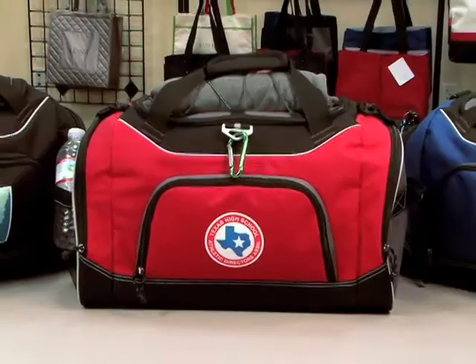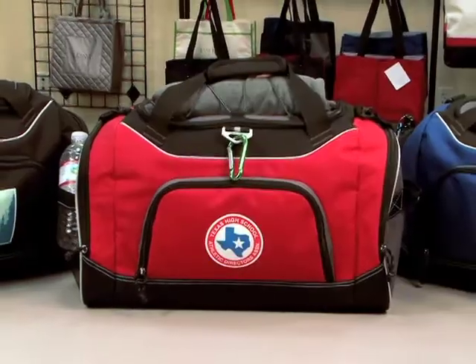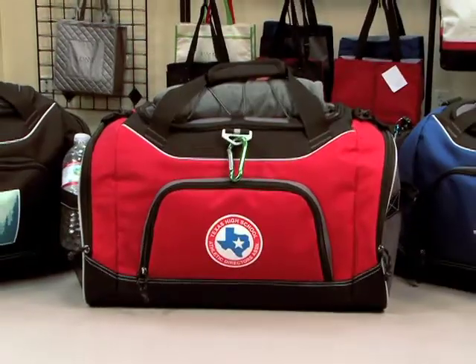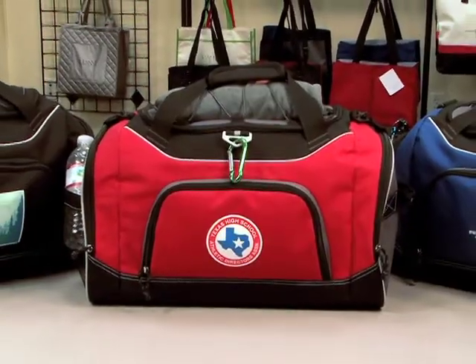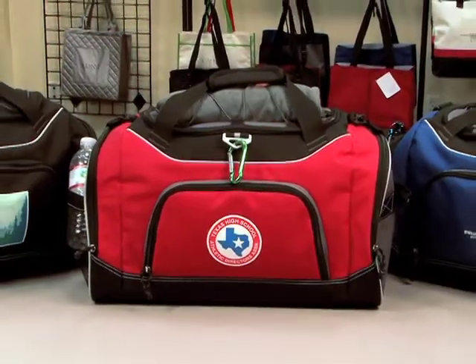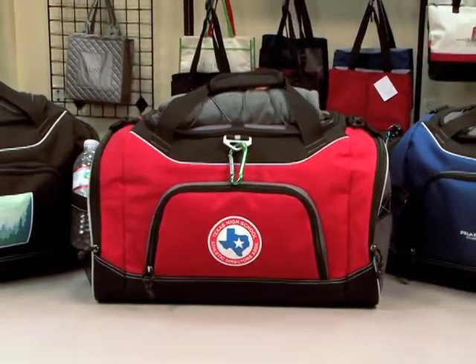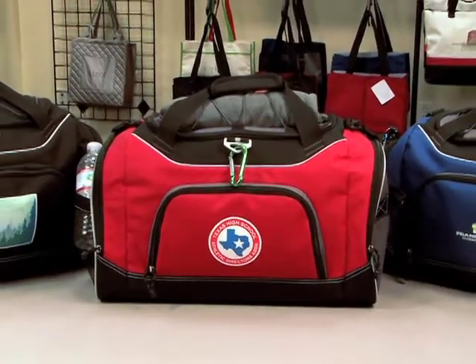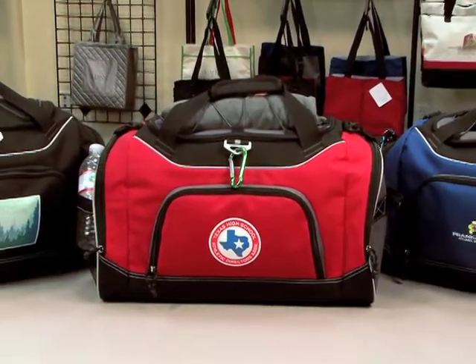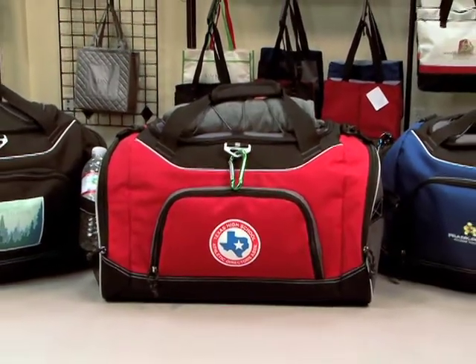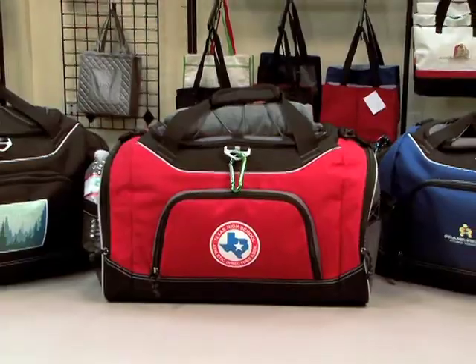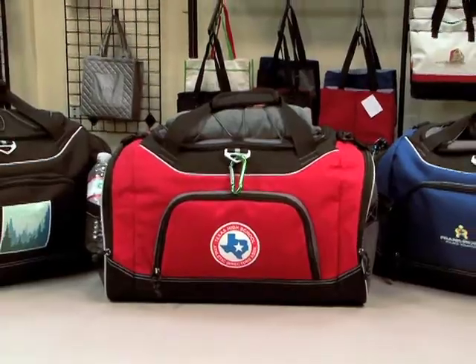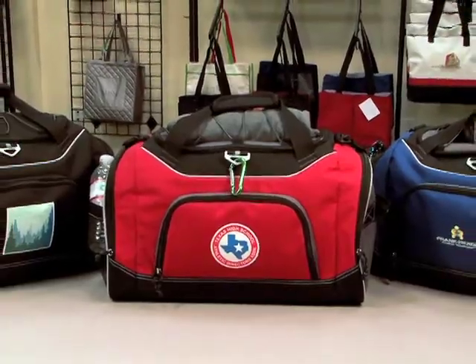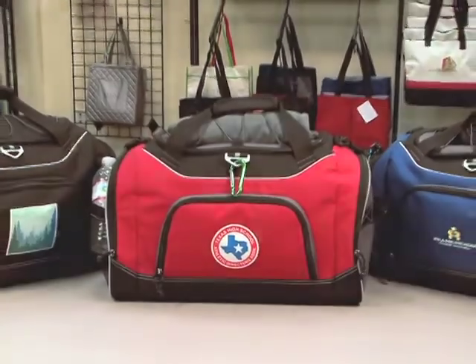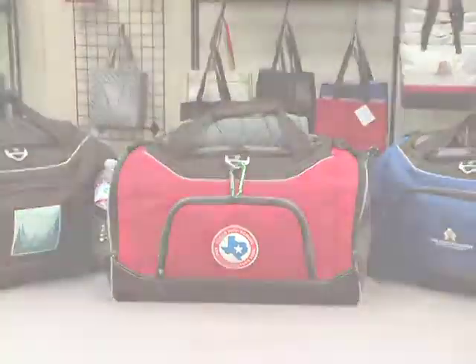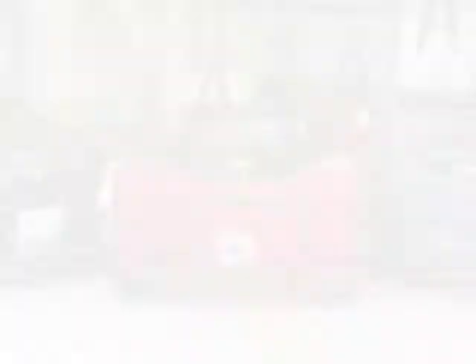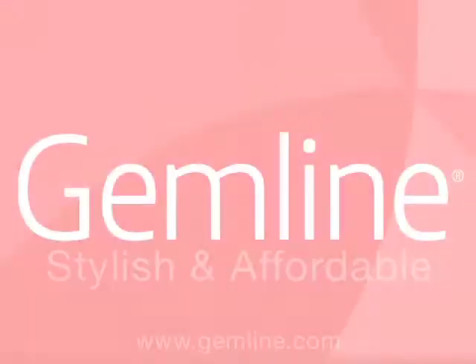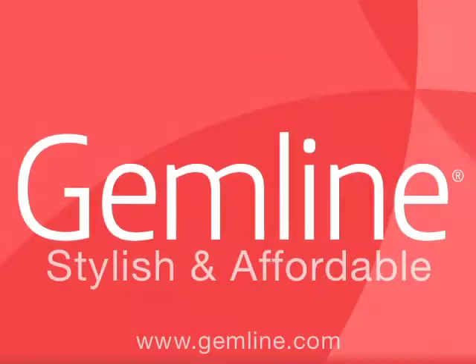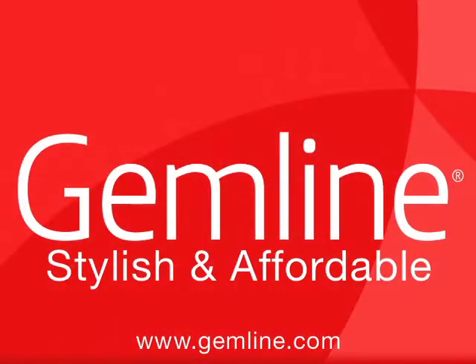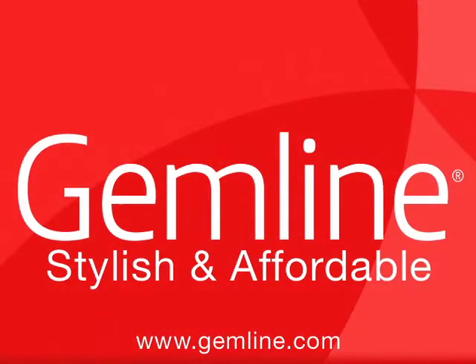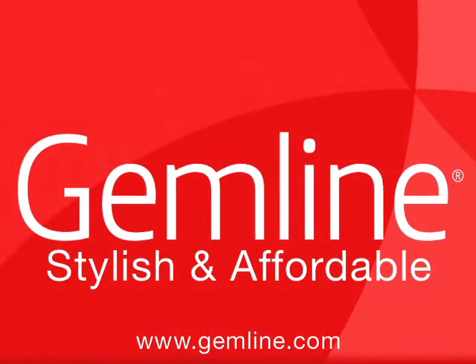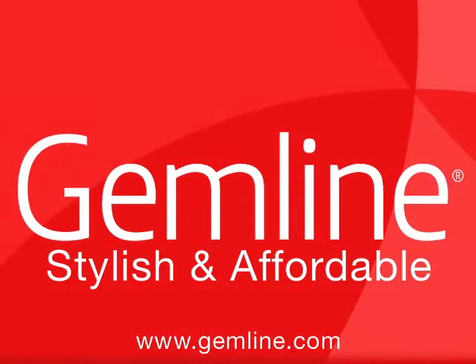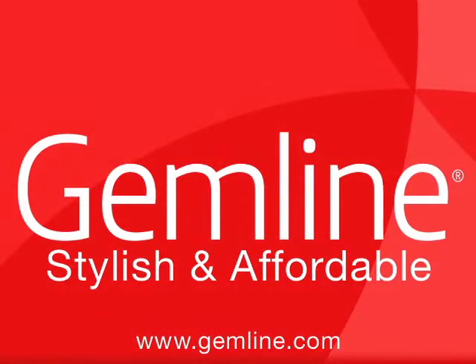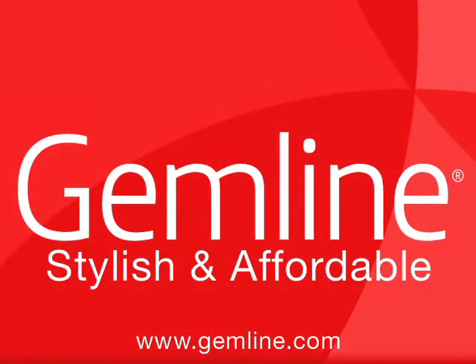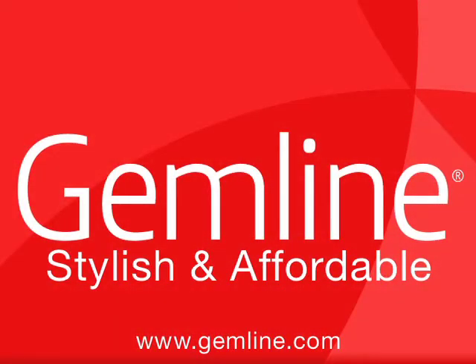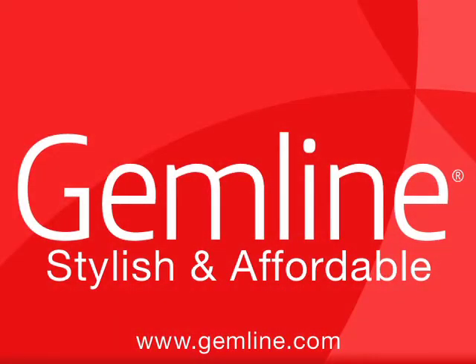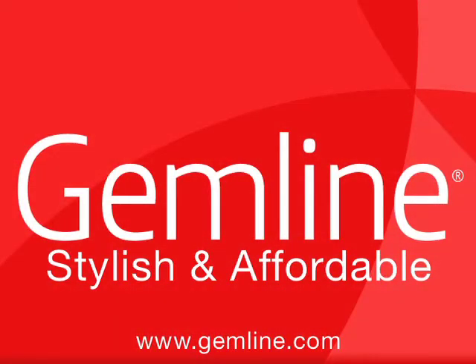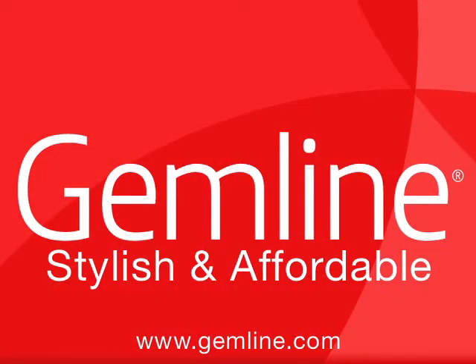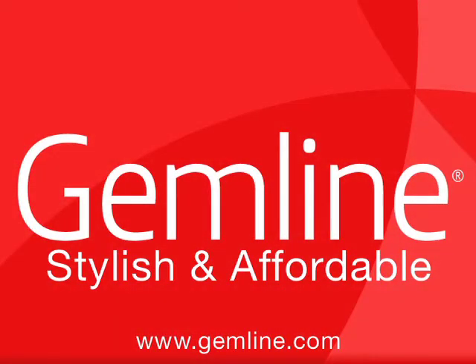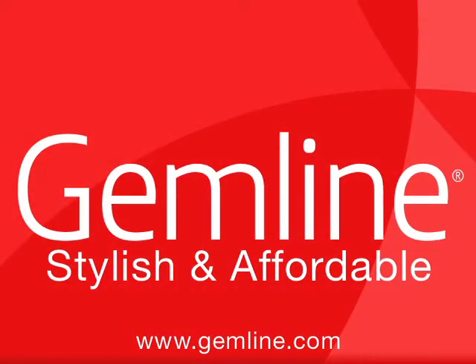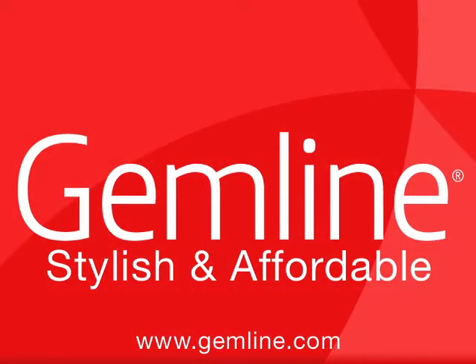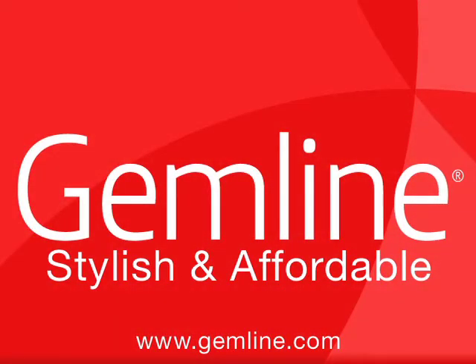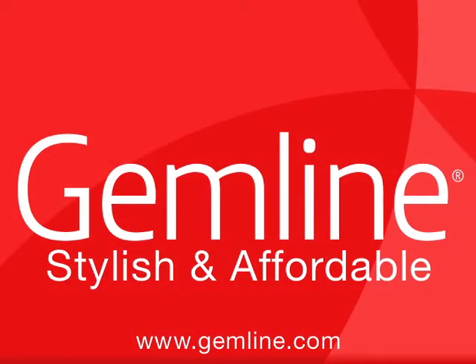Gemline makes your job easier with free art, in-stock guarantee, and our expedited fast-track service.